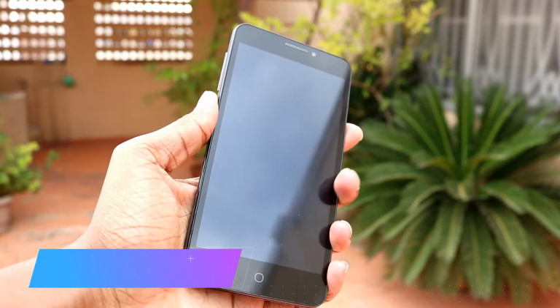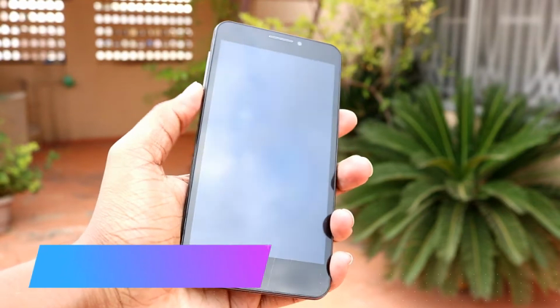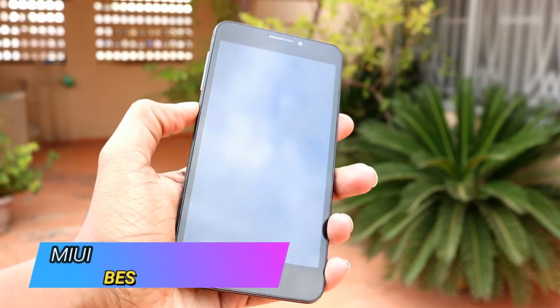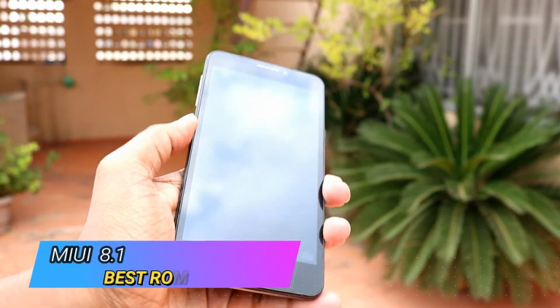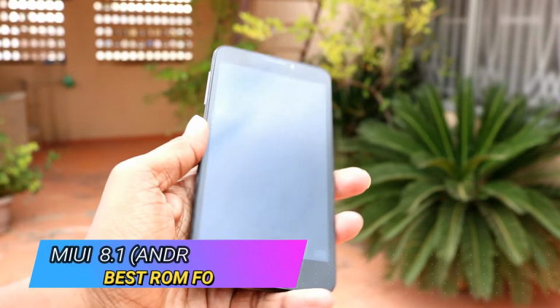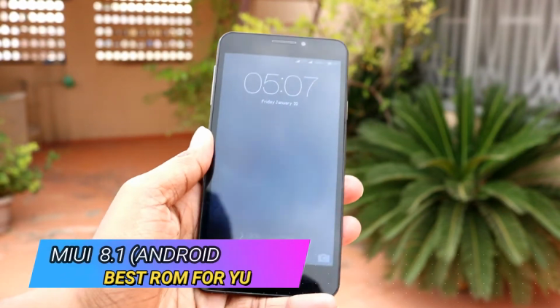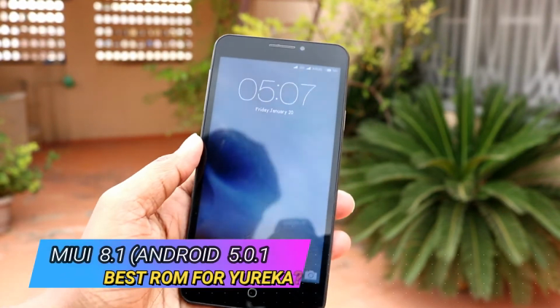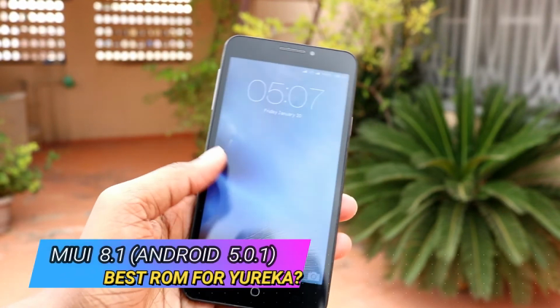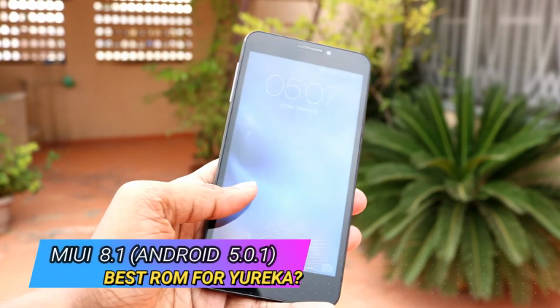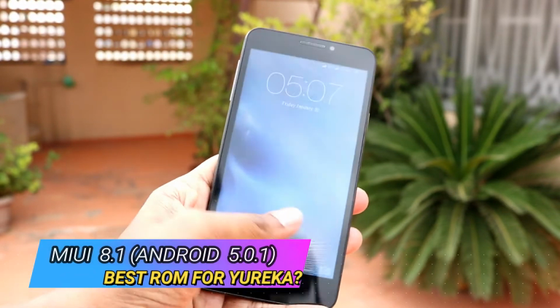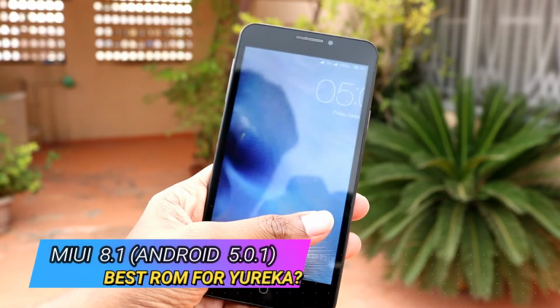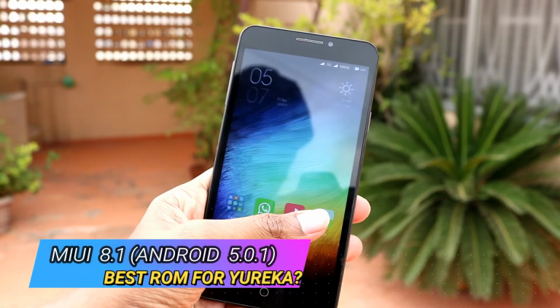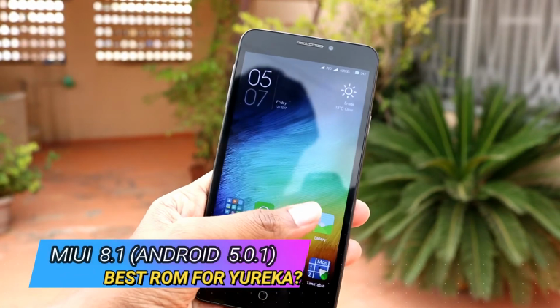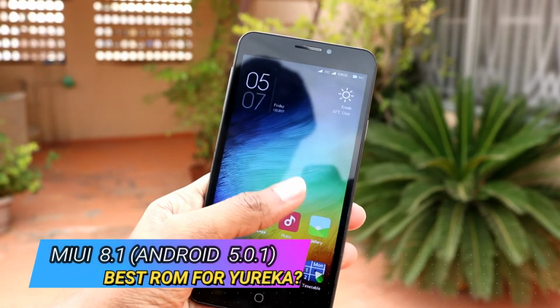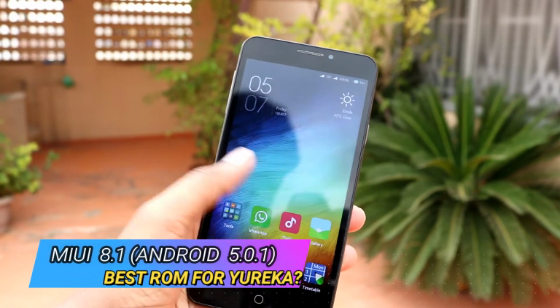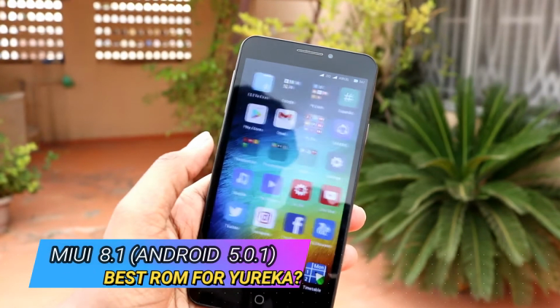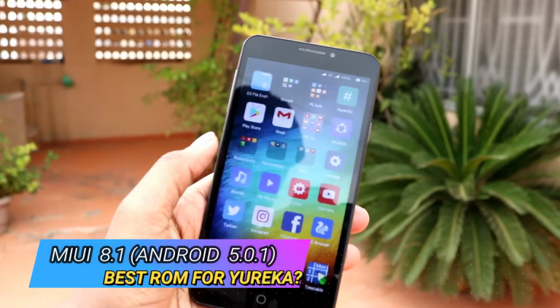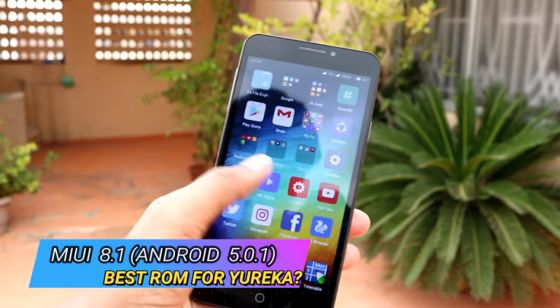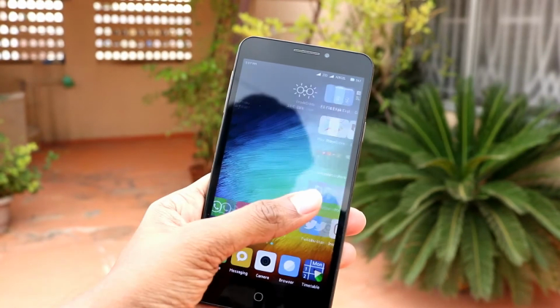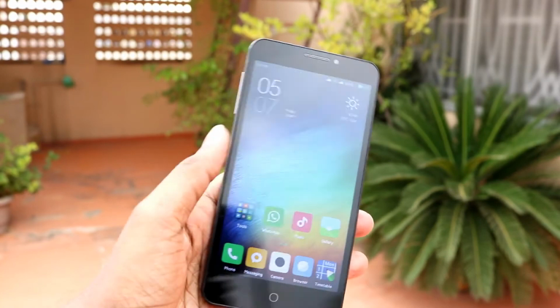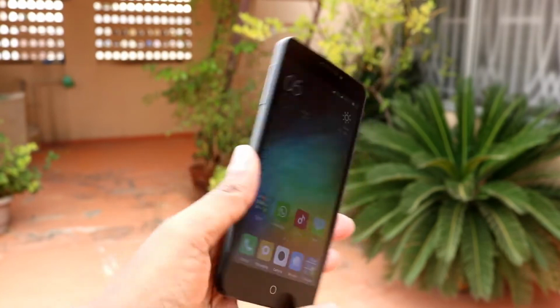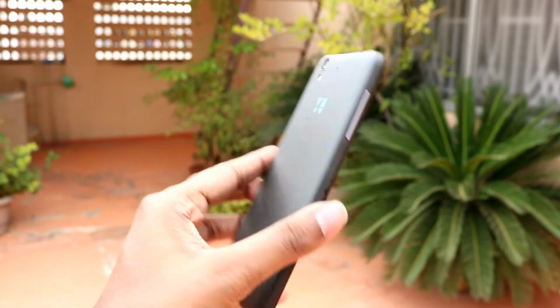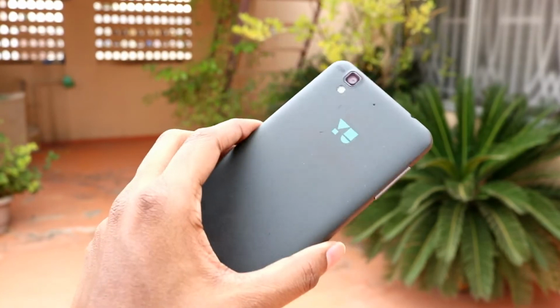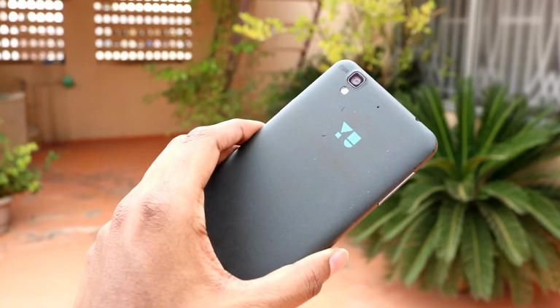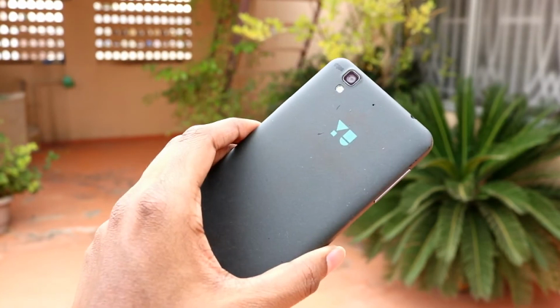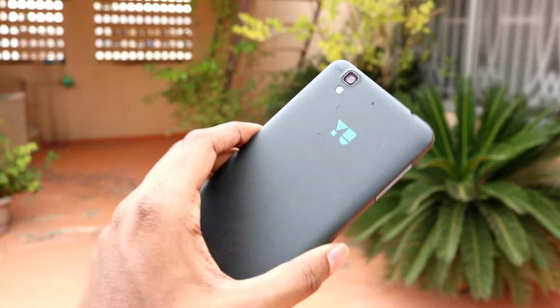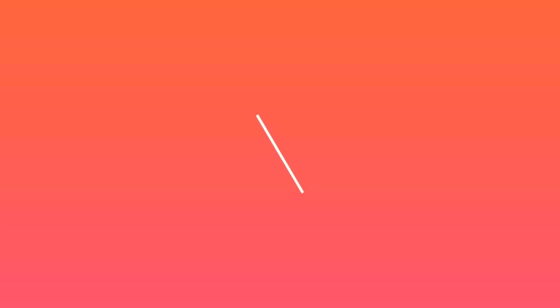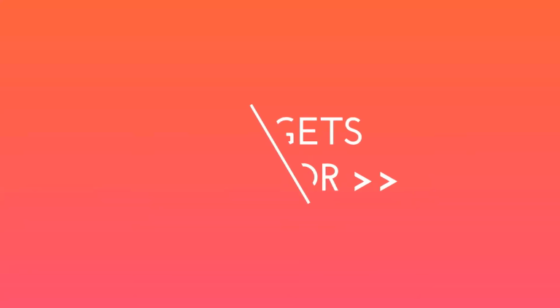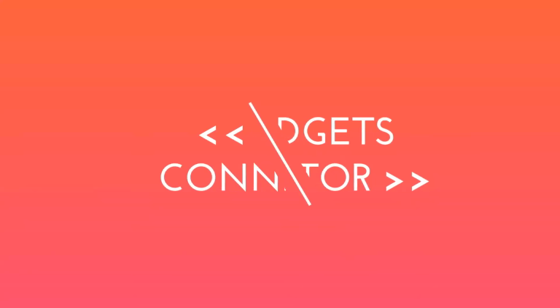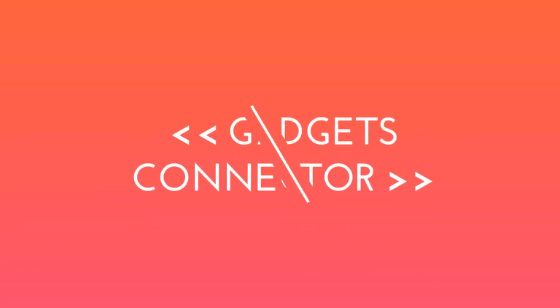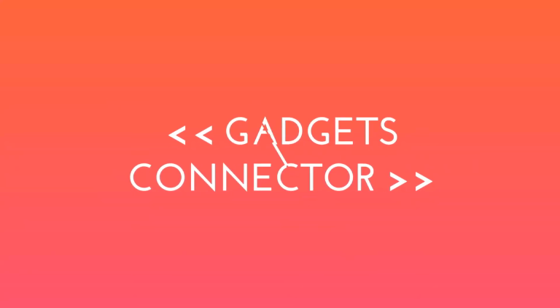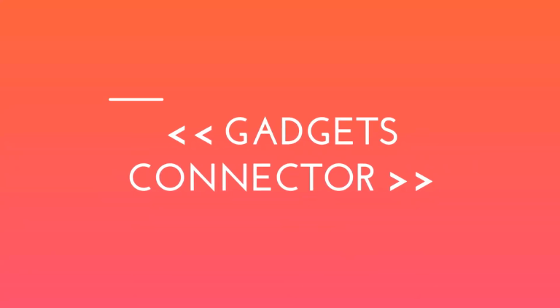Hey guys, Hariharan here, and in this video we'll find out if MIUI 8.1 is the best ROM for you. Let's get started.